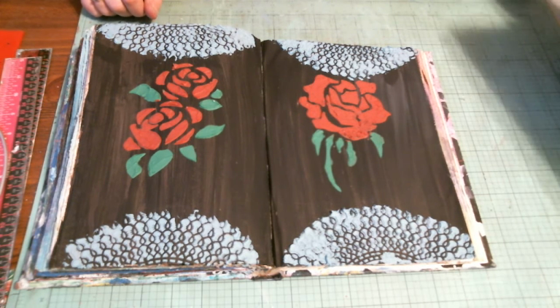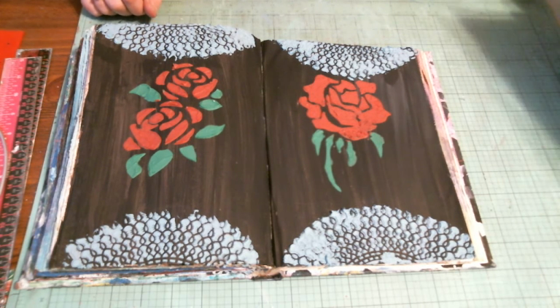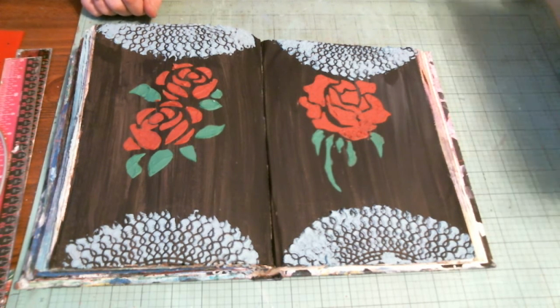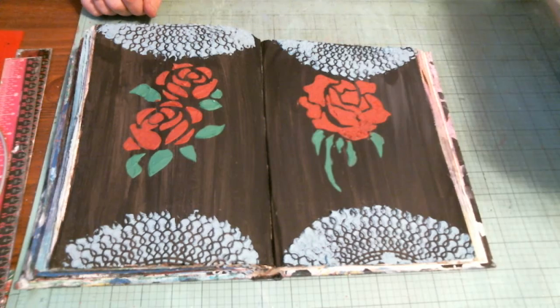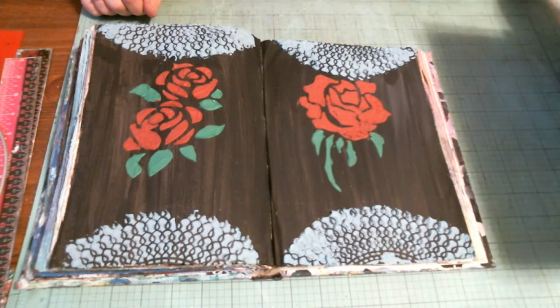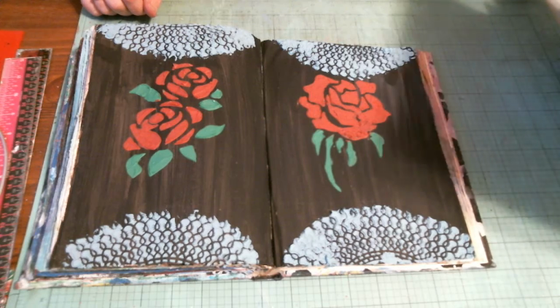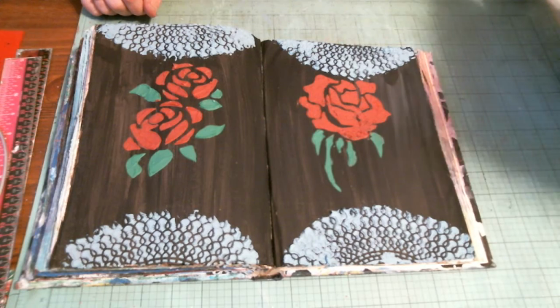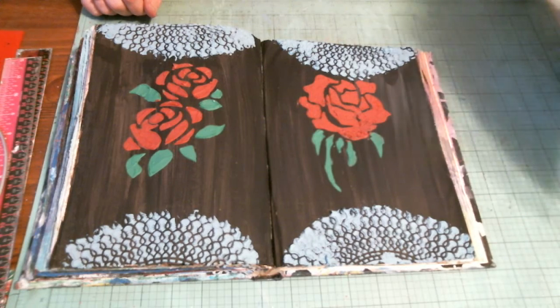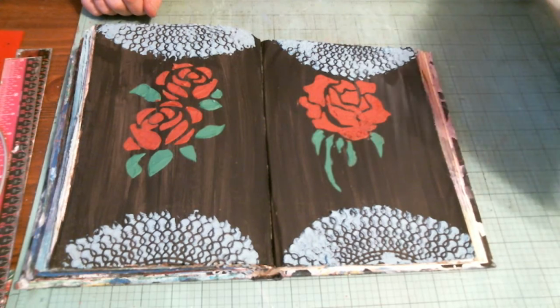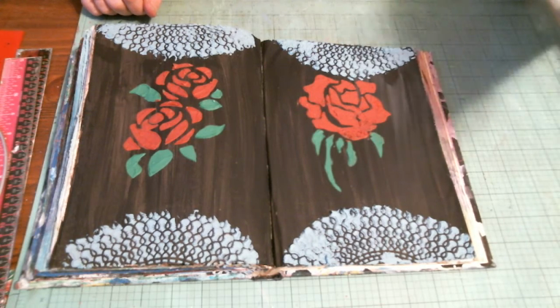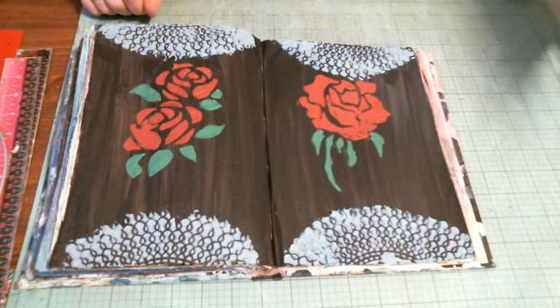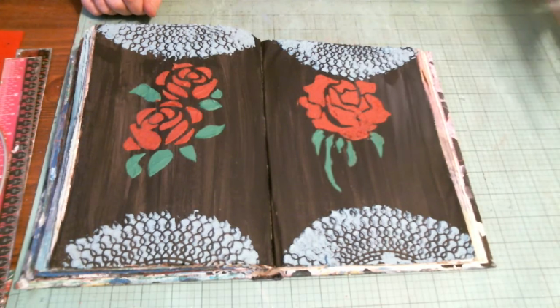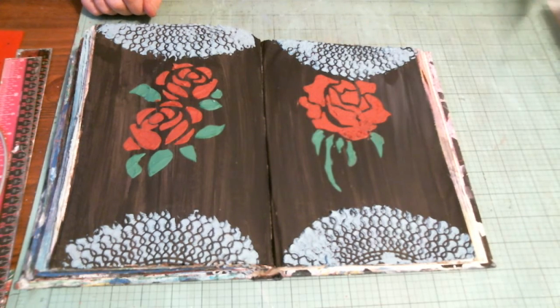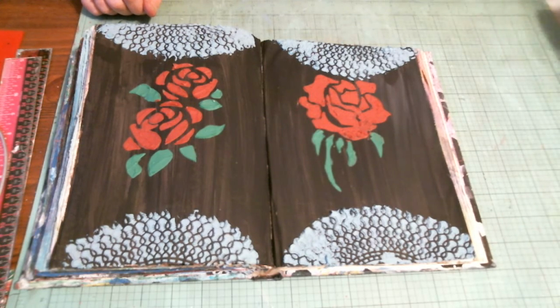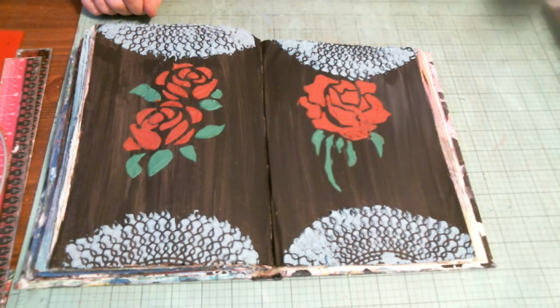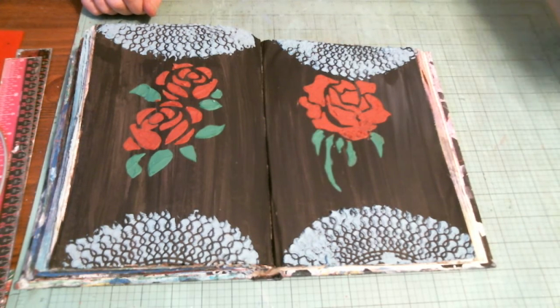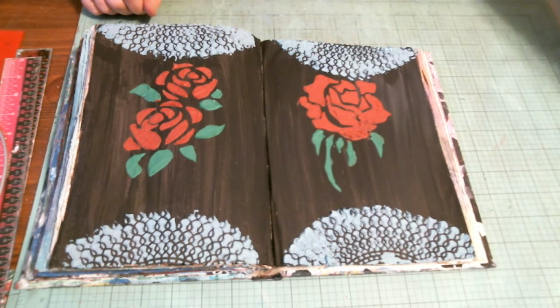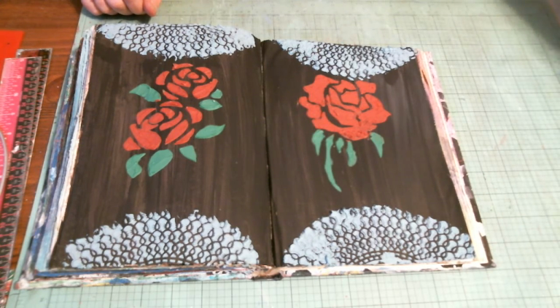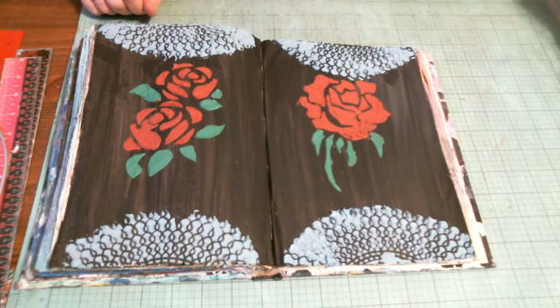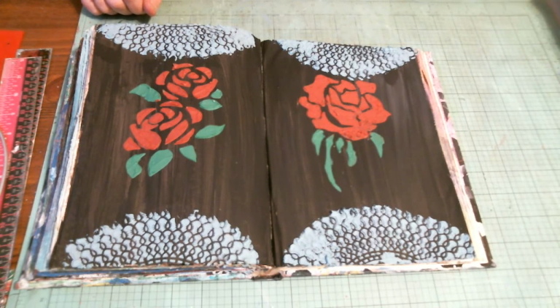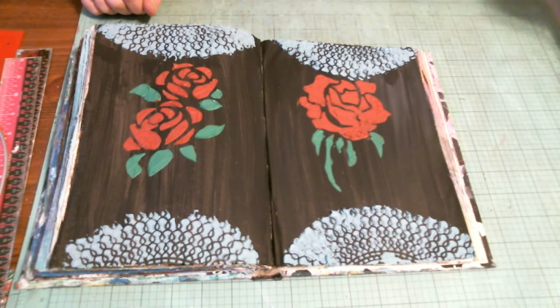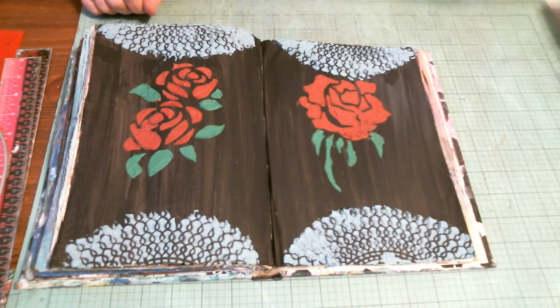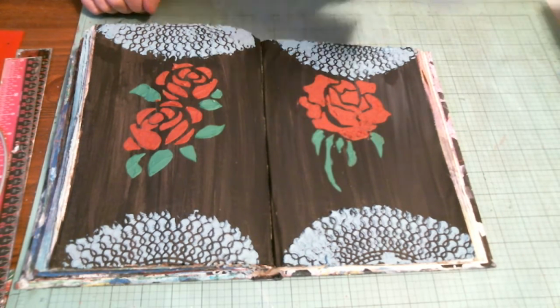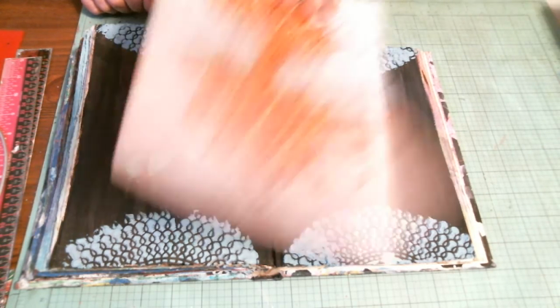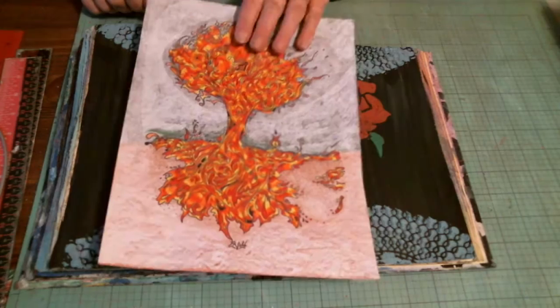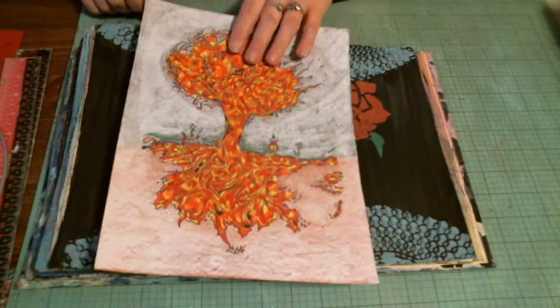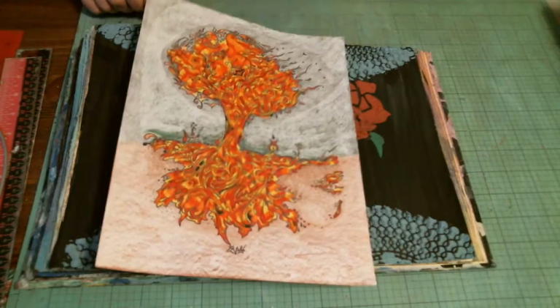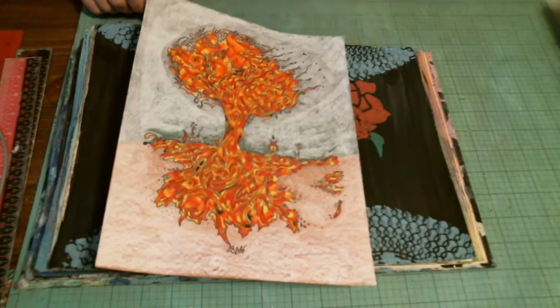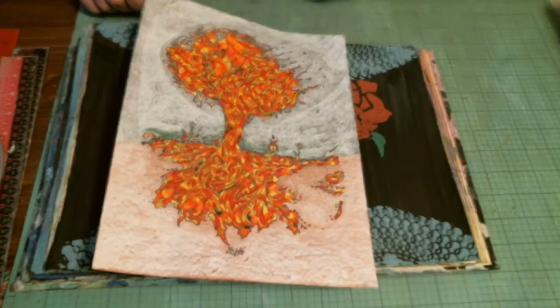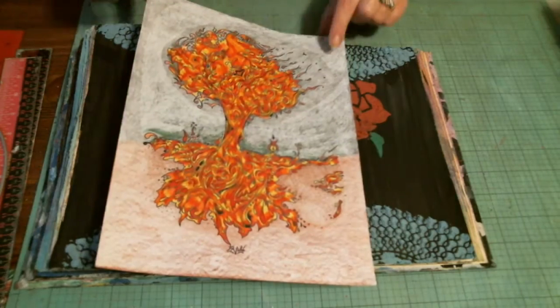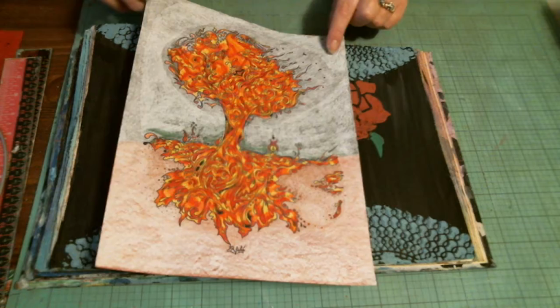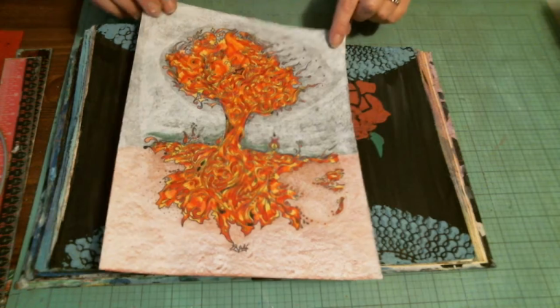And I did this — I've been working on this for about four or five days, something like that. This is my tree.